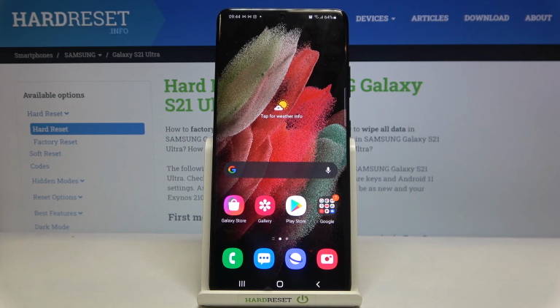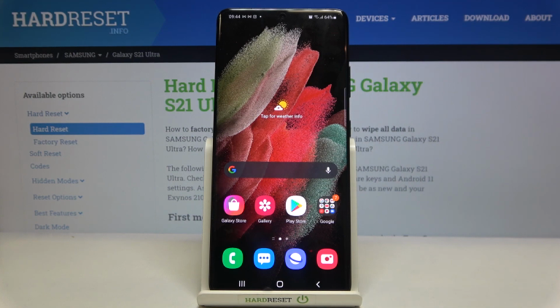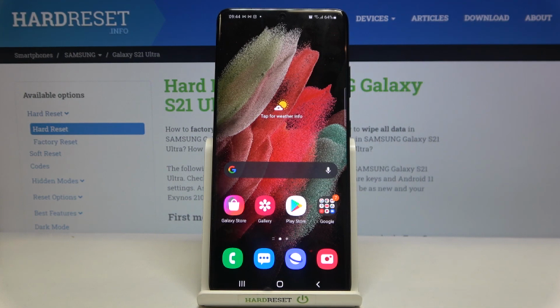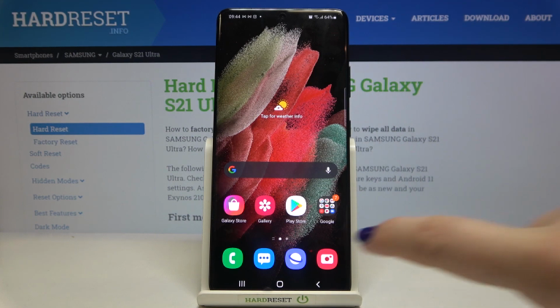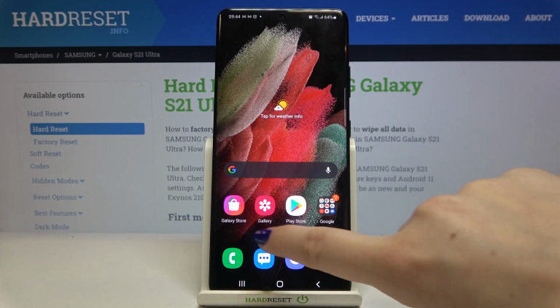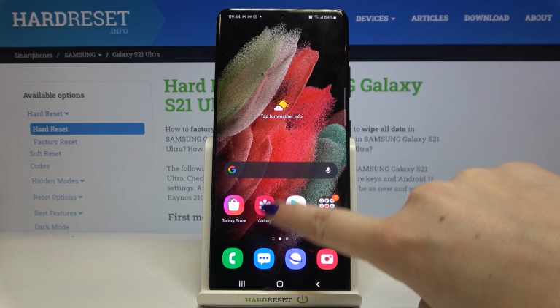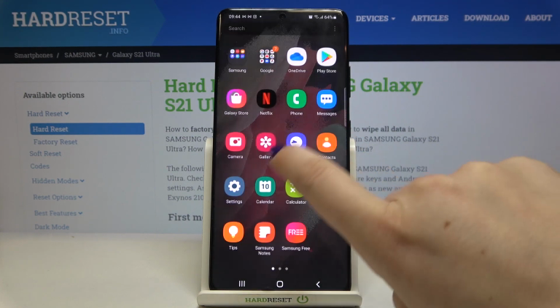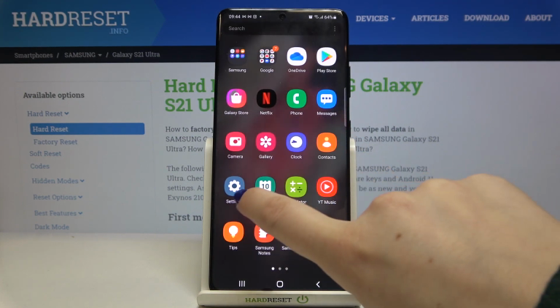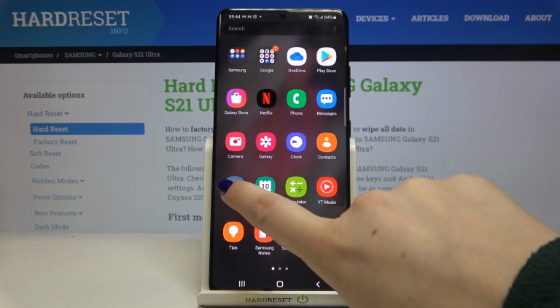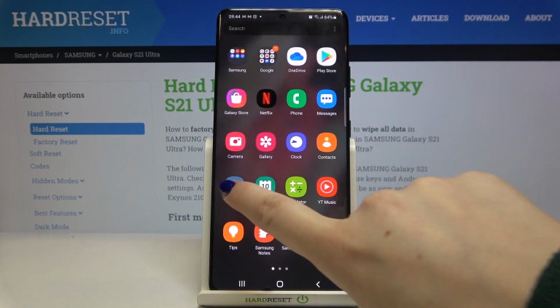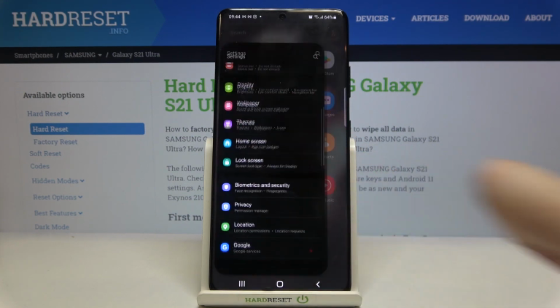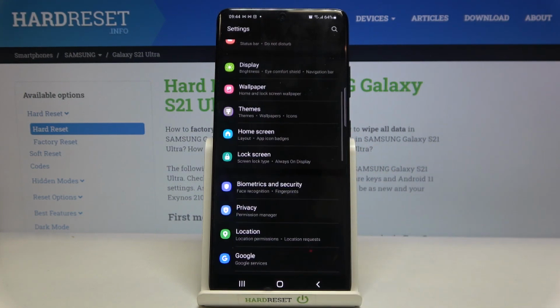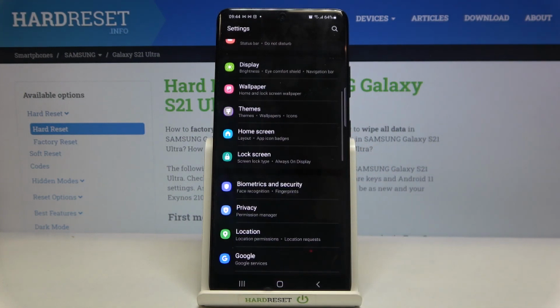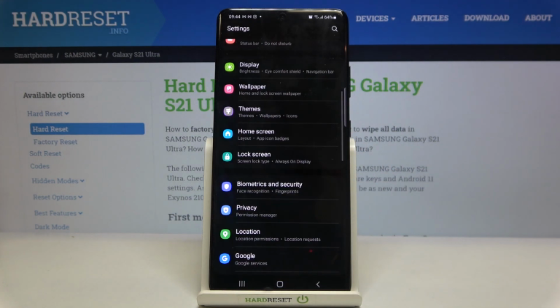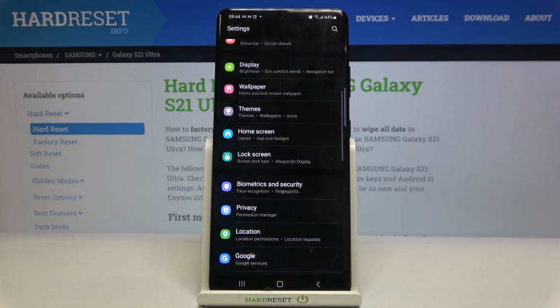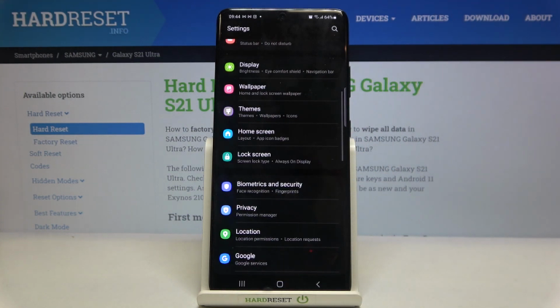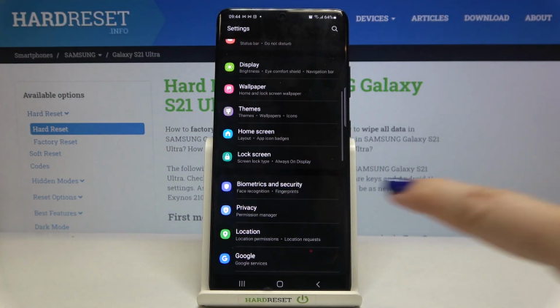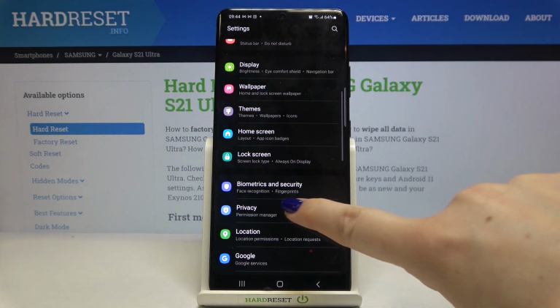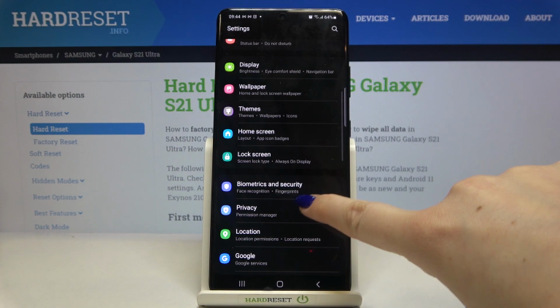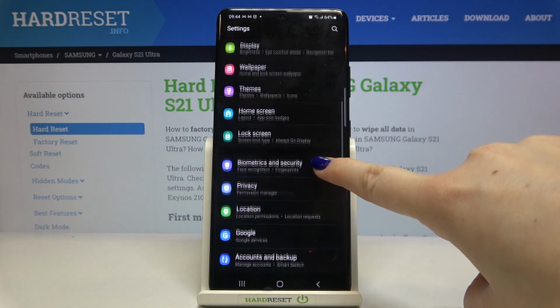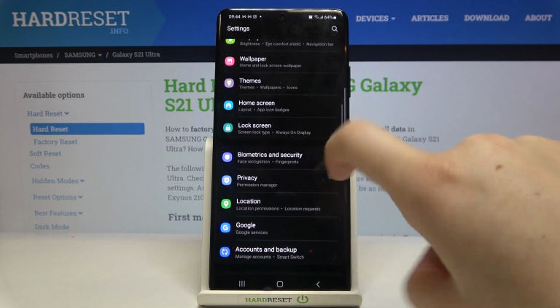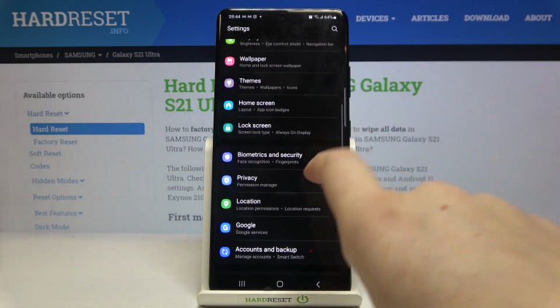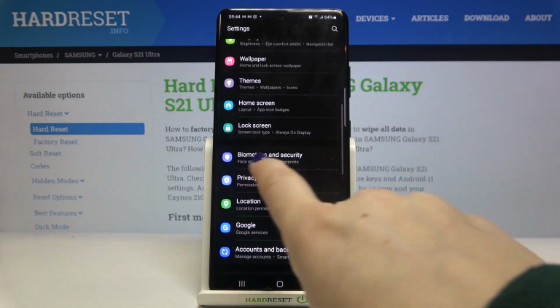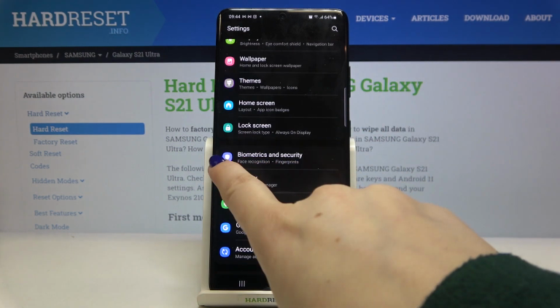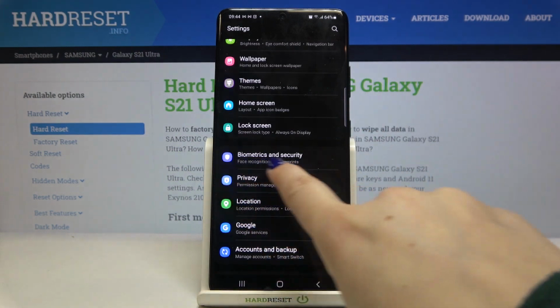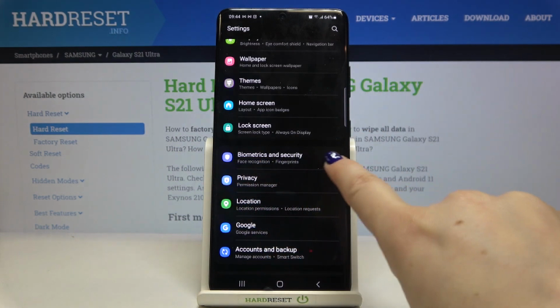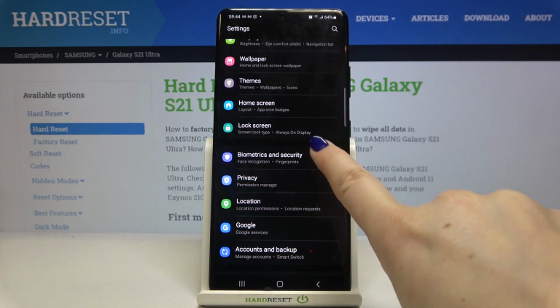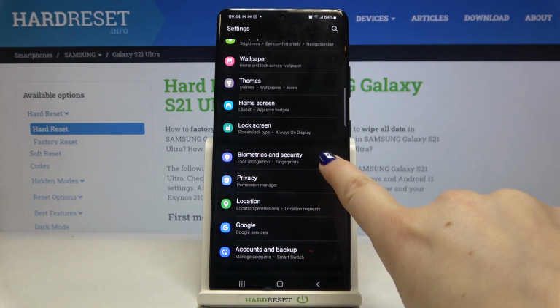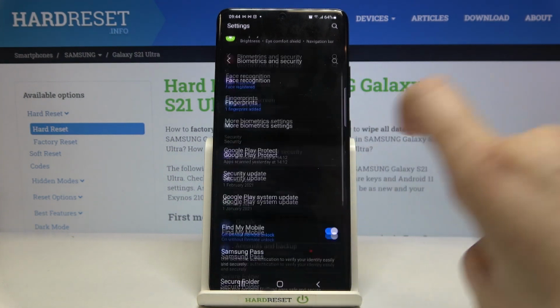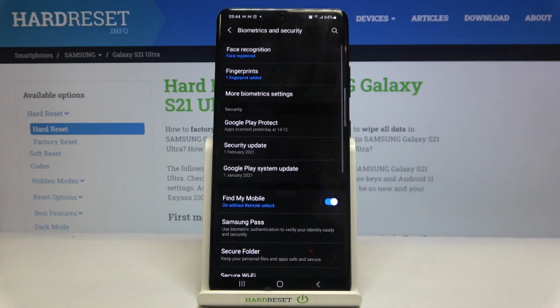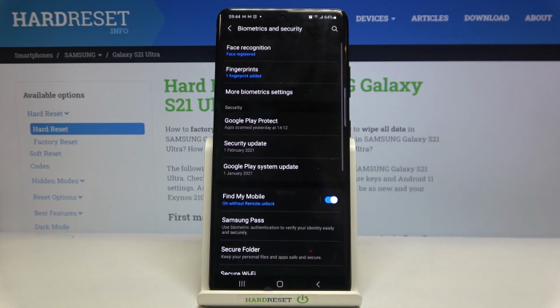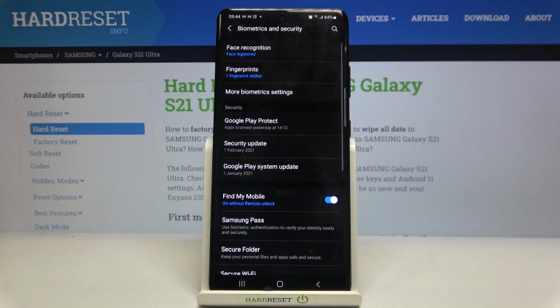First, we have to find the Settings. Let's do that, then scroll down and tap on Biometrics and Security.